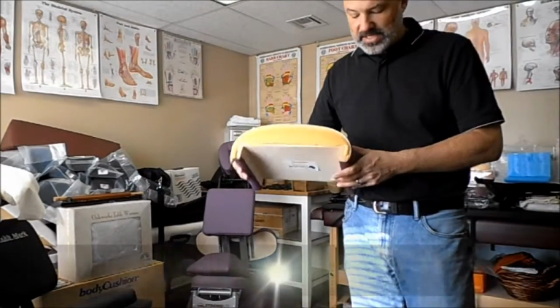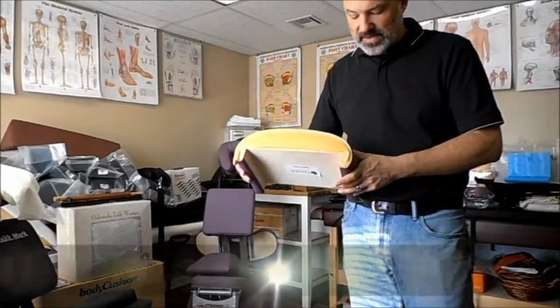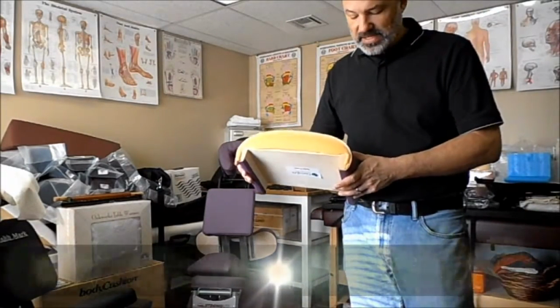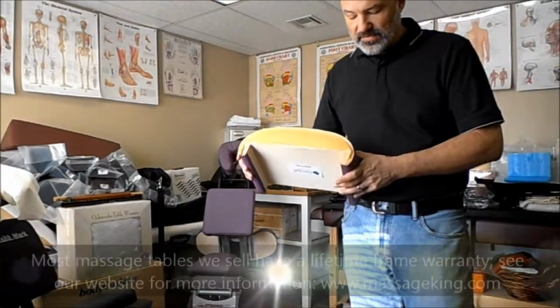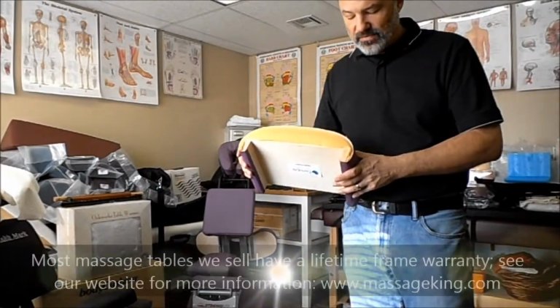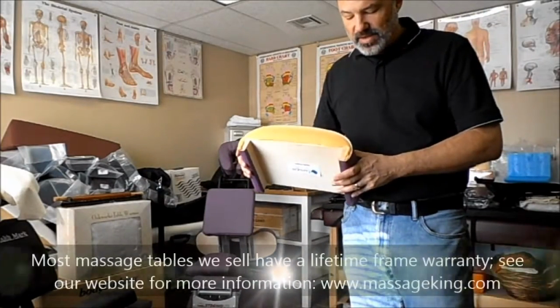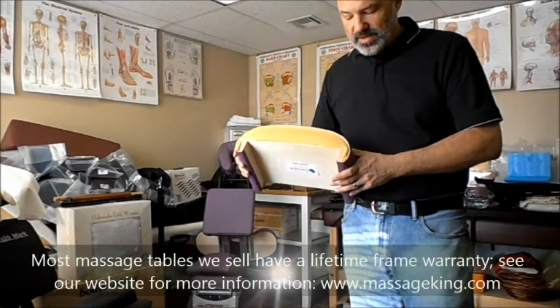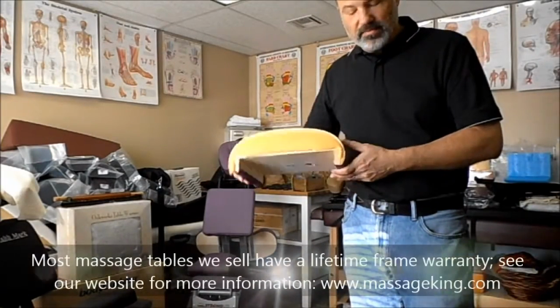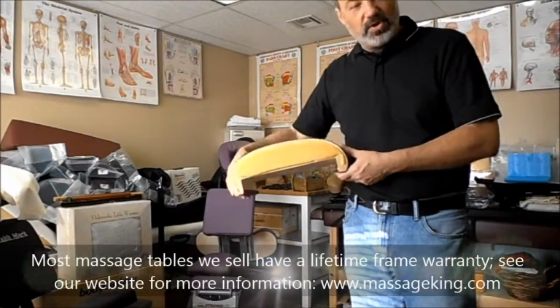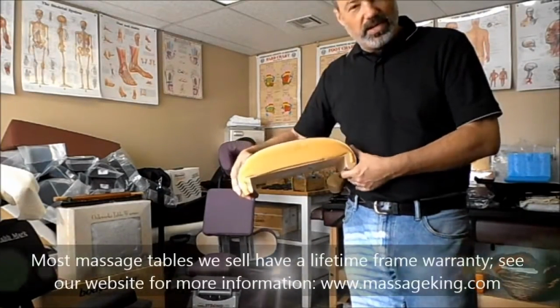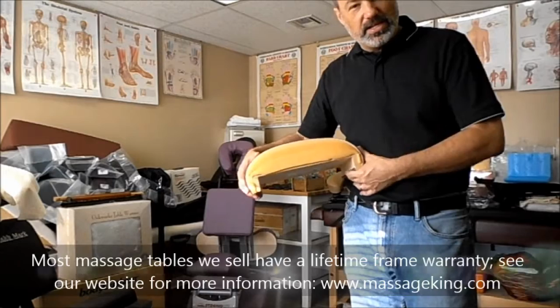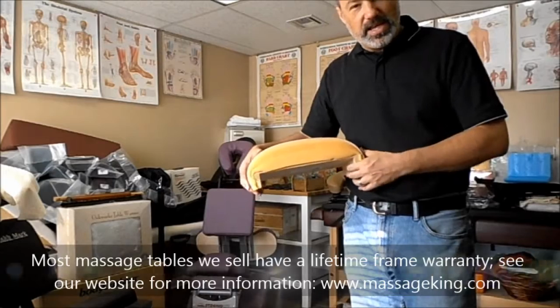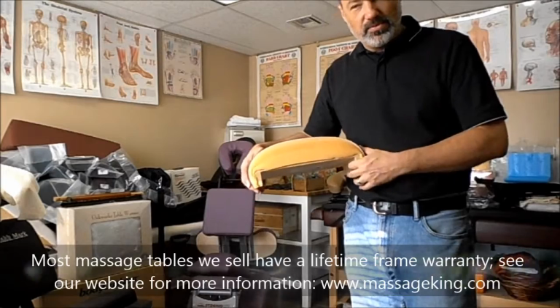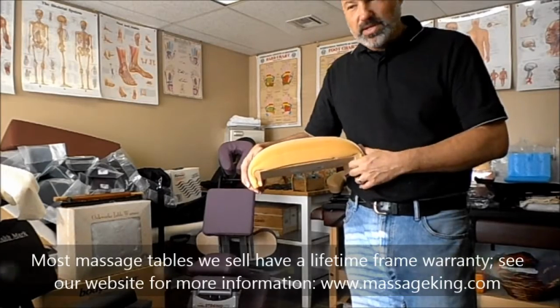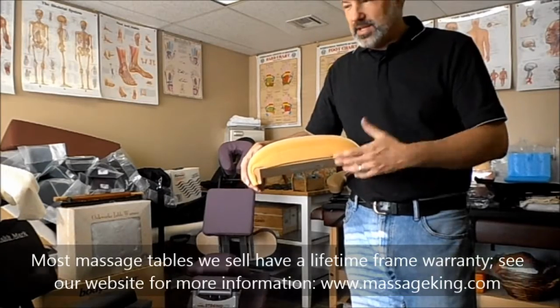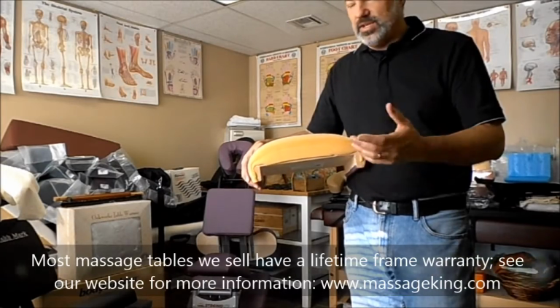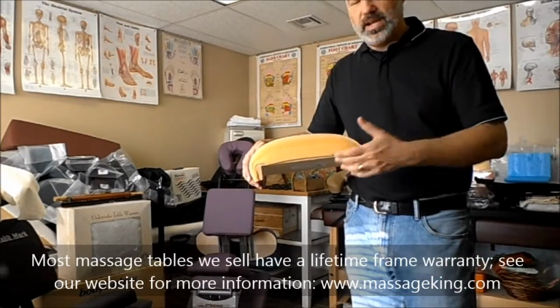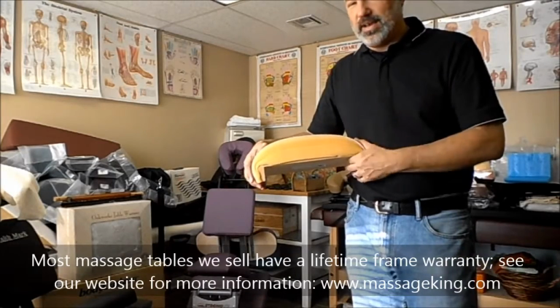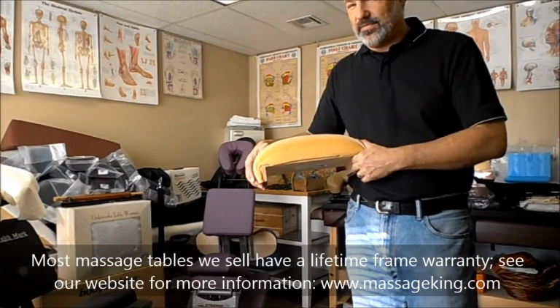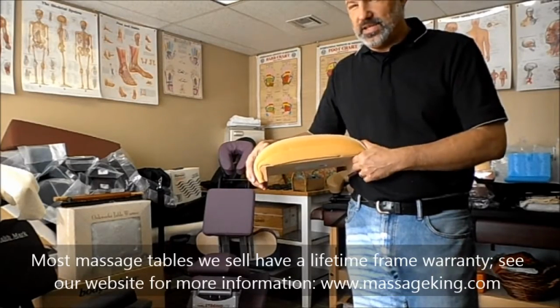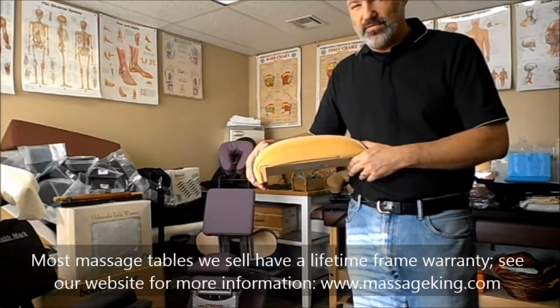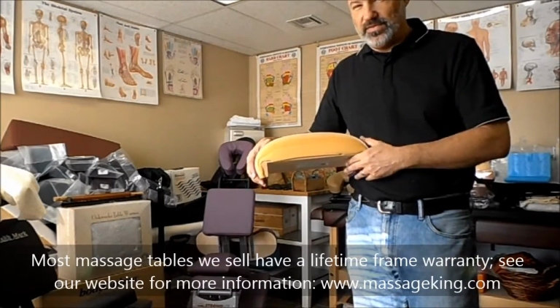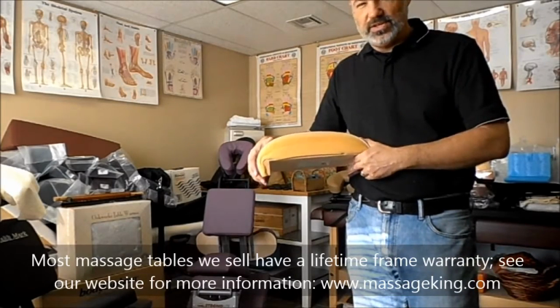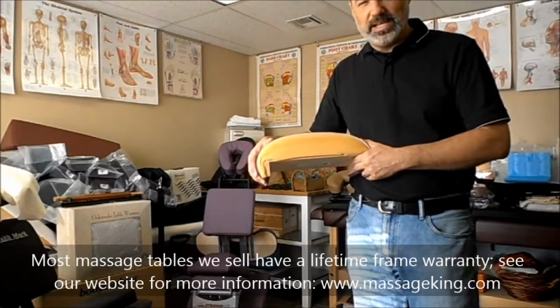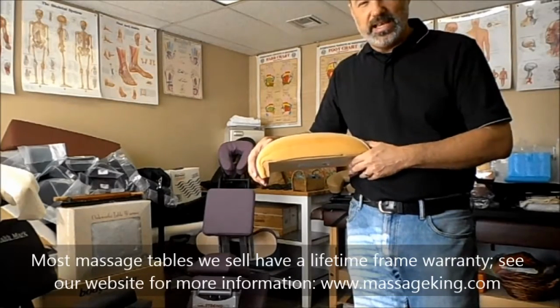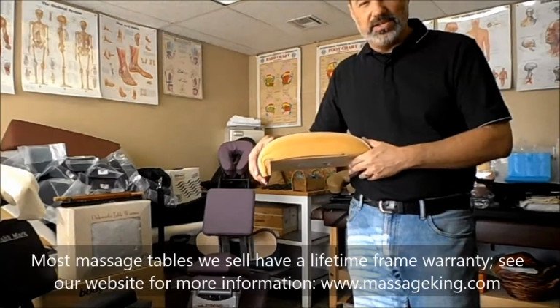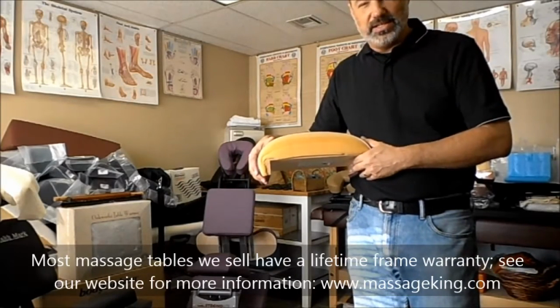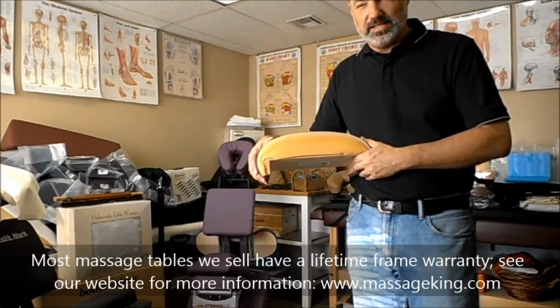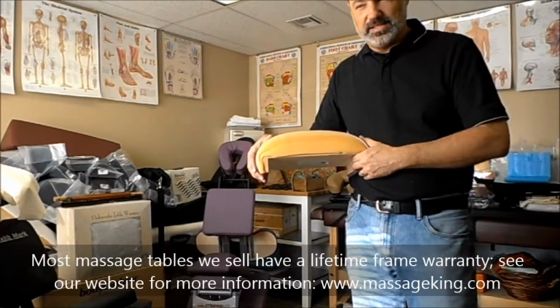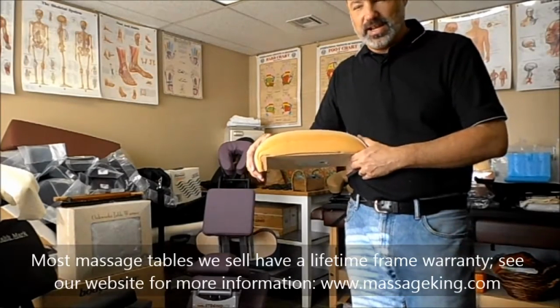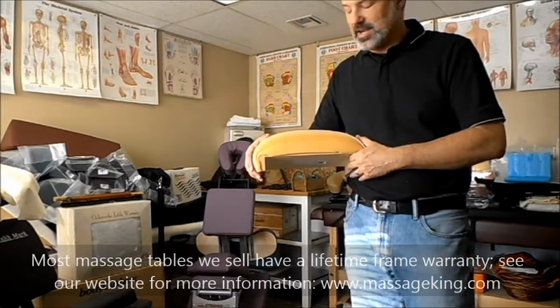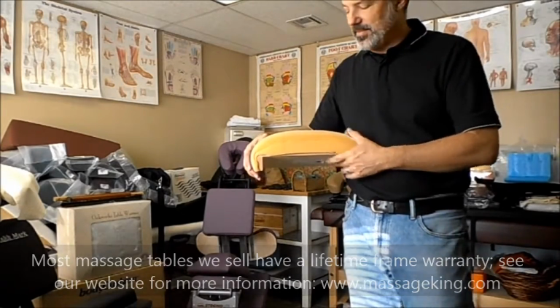They know that if you have their table for a long time — if you bought a really good table, you might have it for 10, 15, 20 years — and it's not uncommon.